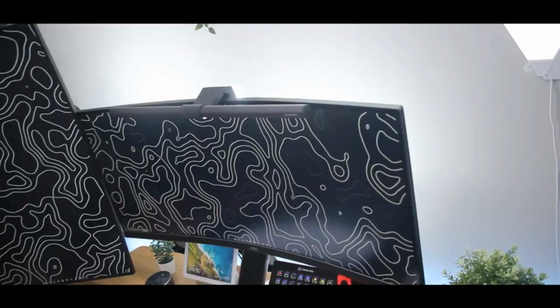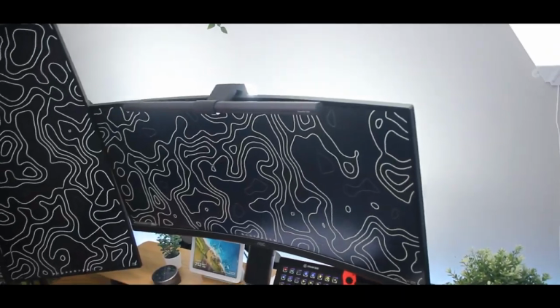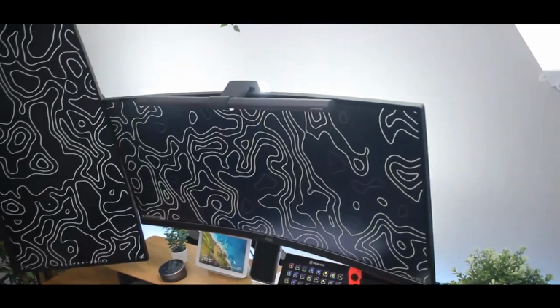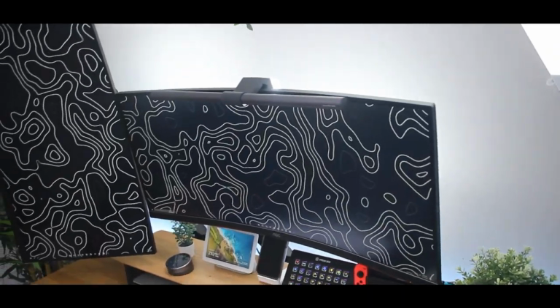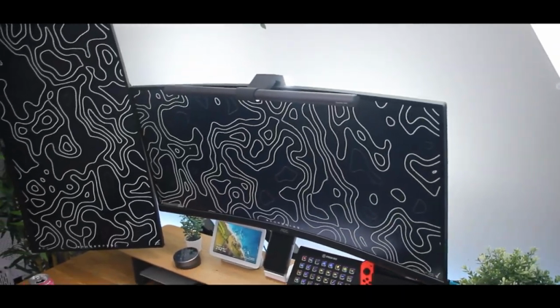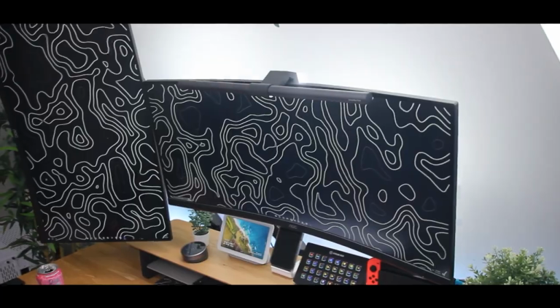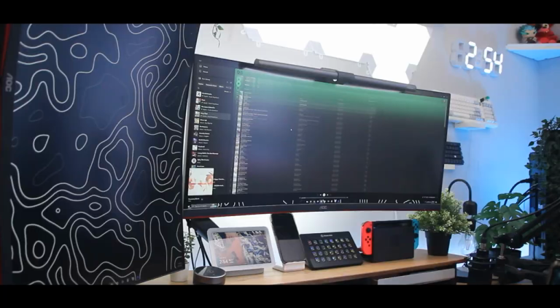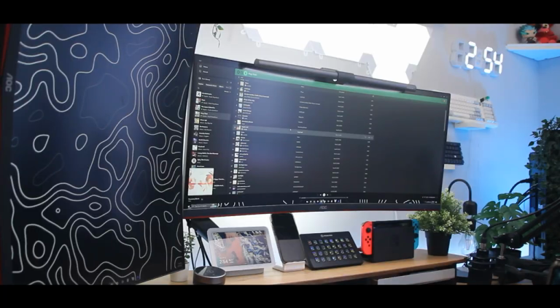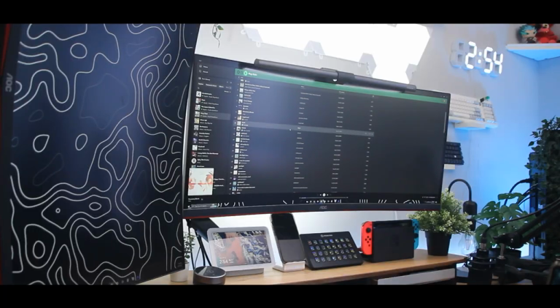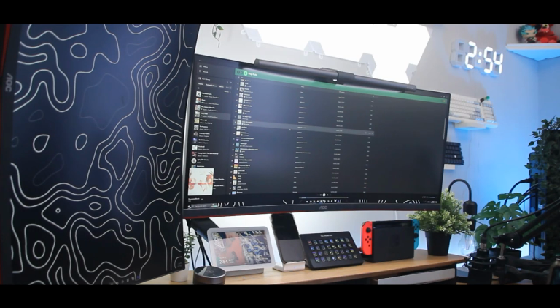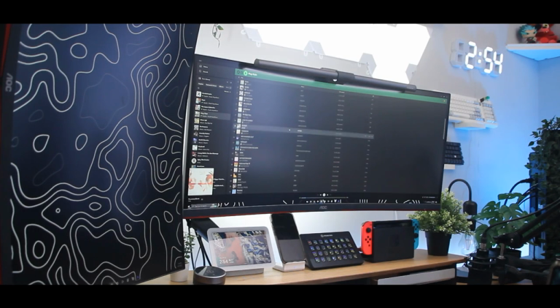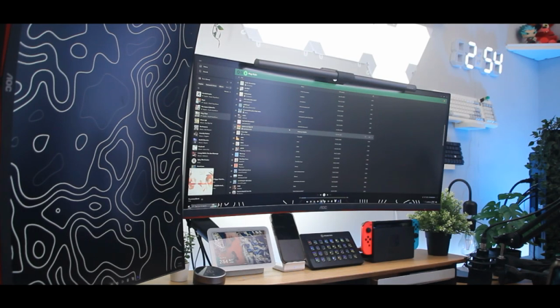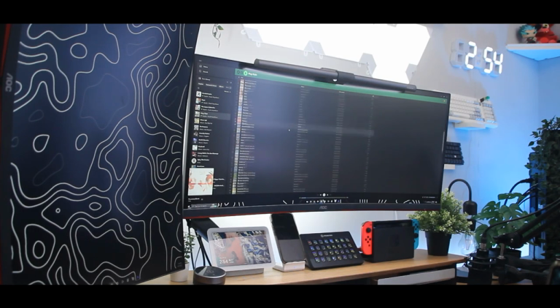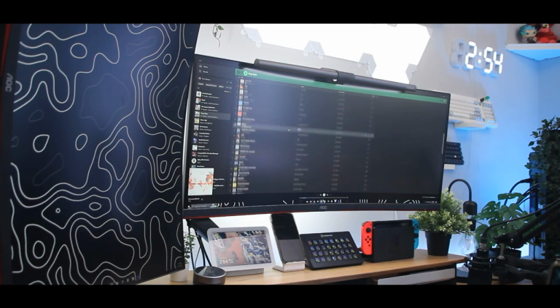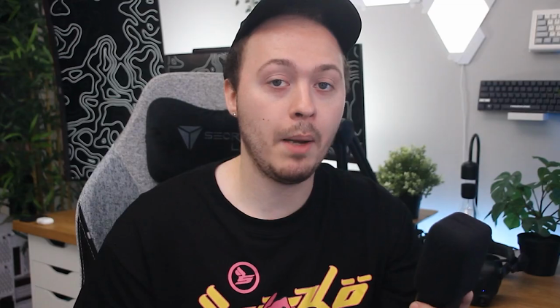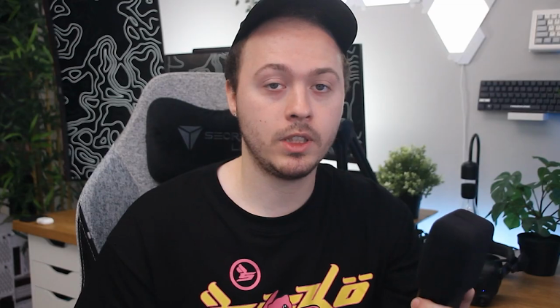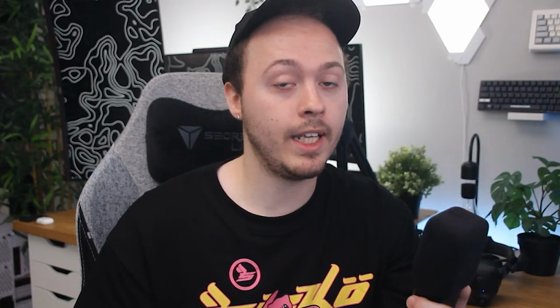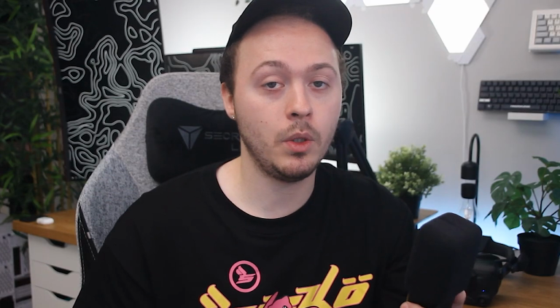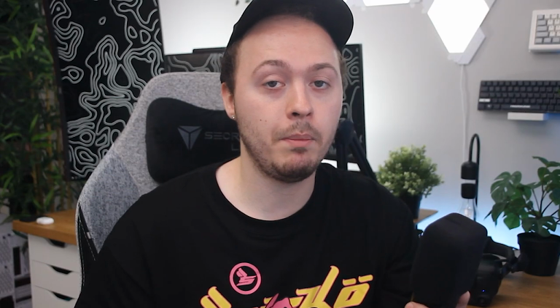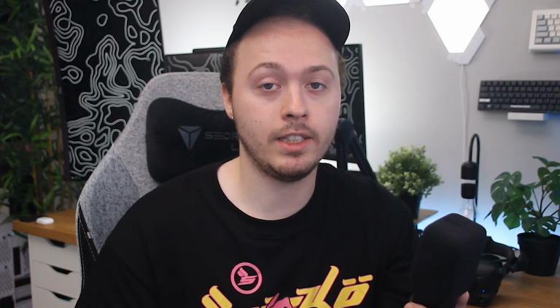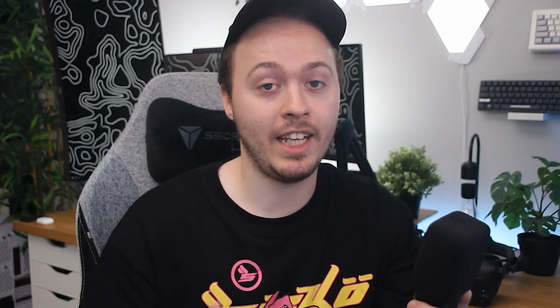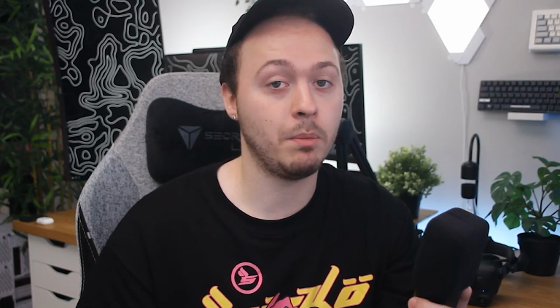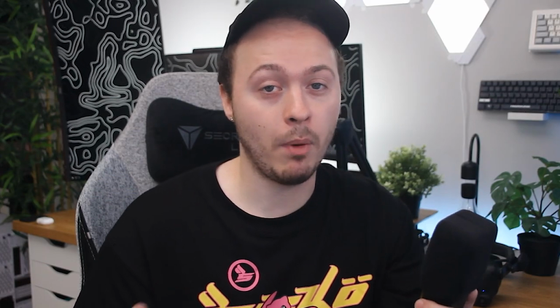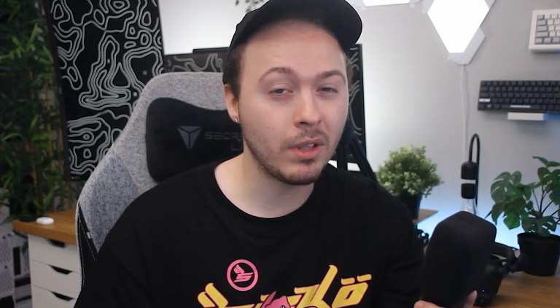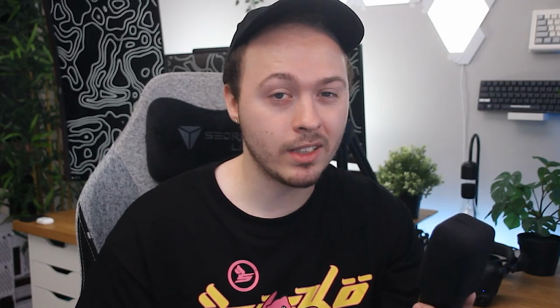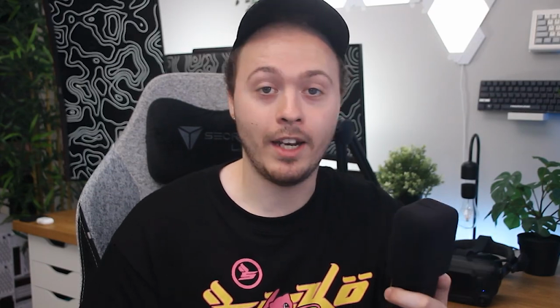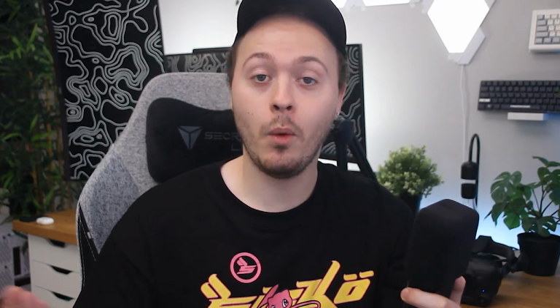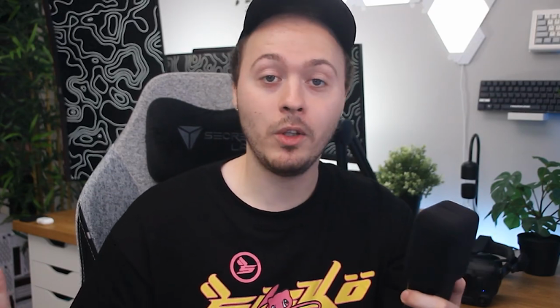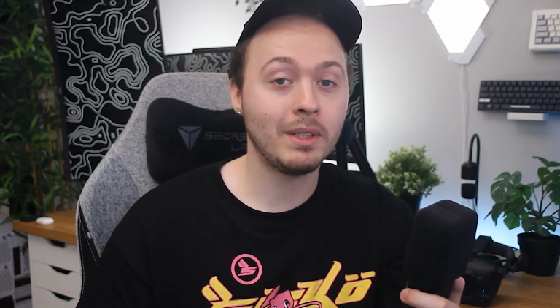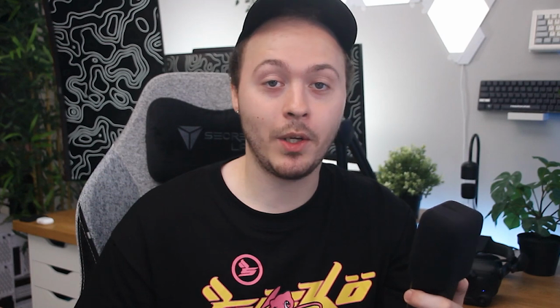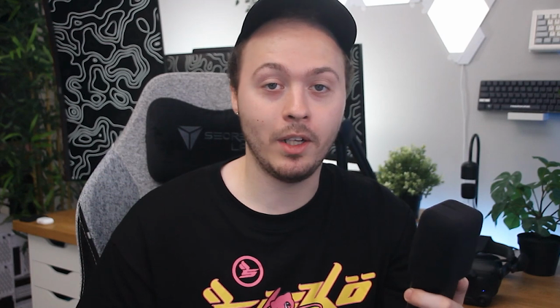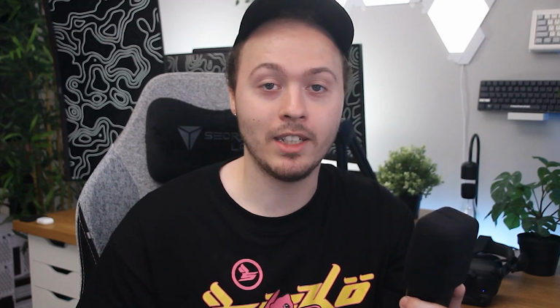I do recommend wall mounting your displays if that's possible for you. I personally can't do that because it's against my apartment lease and I don't want to lose my security deposit, so this is the next best thing for me.